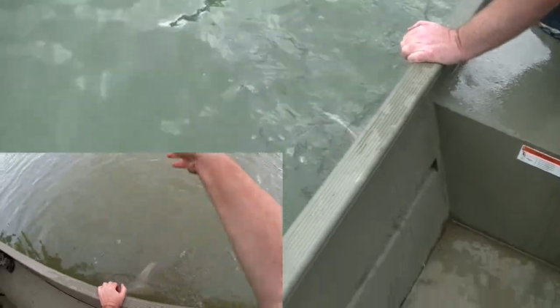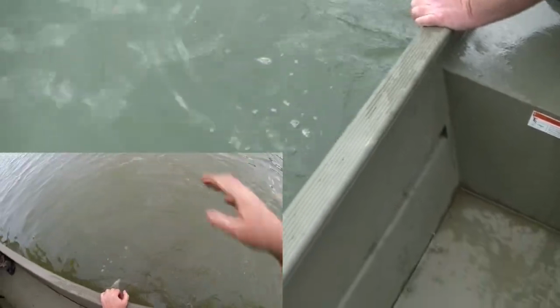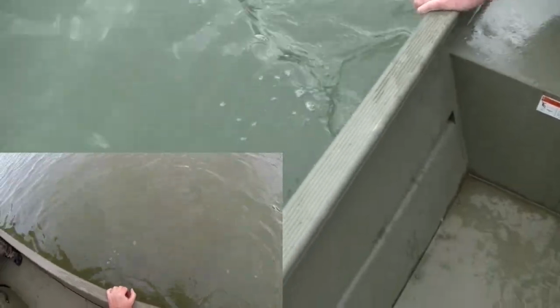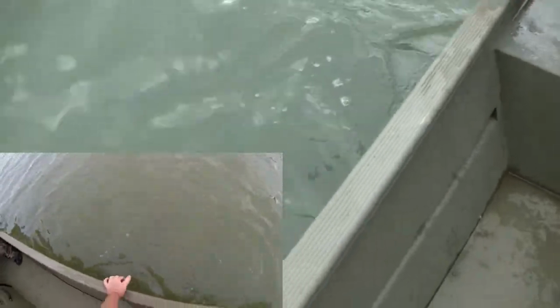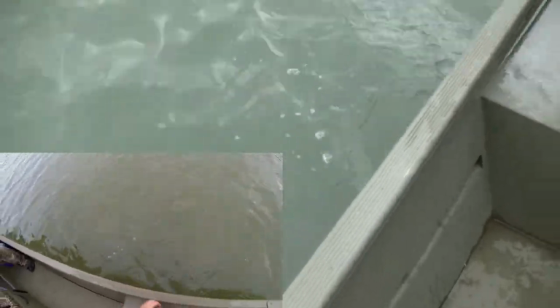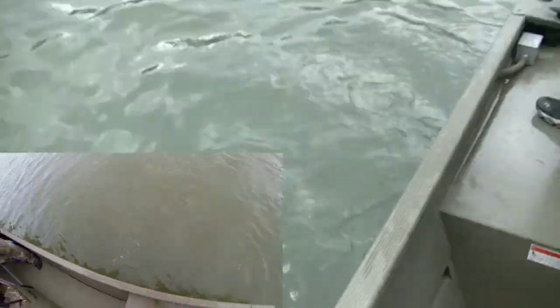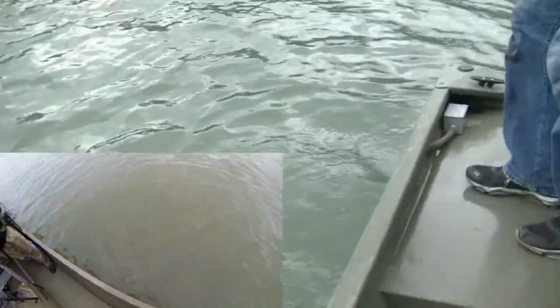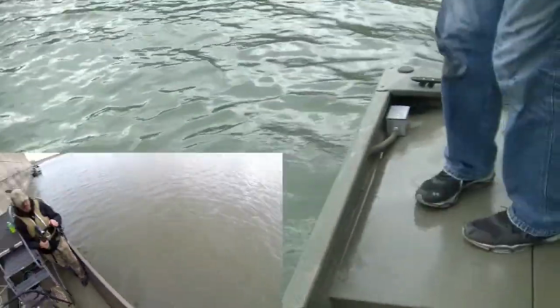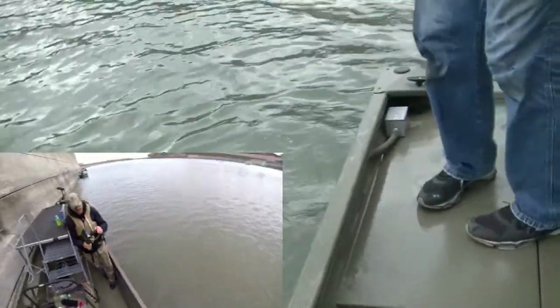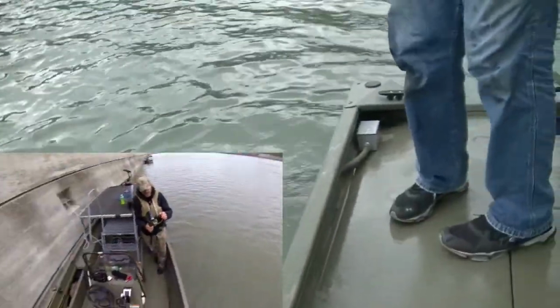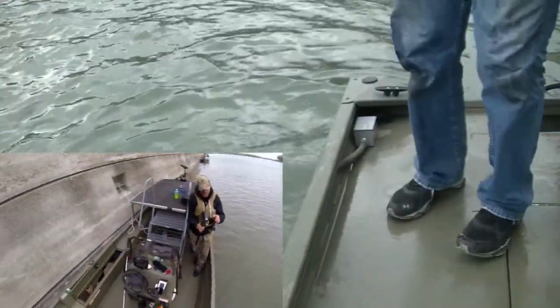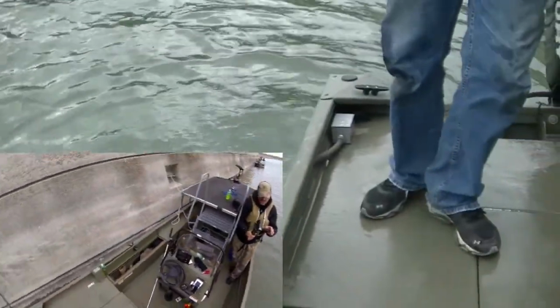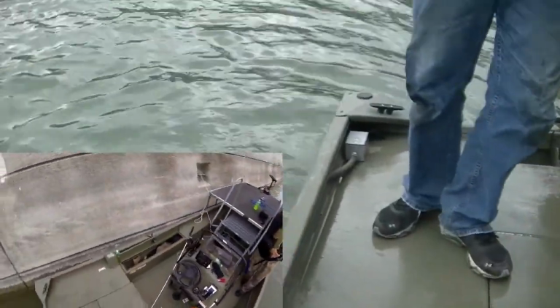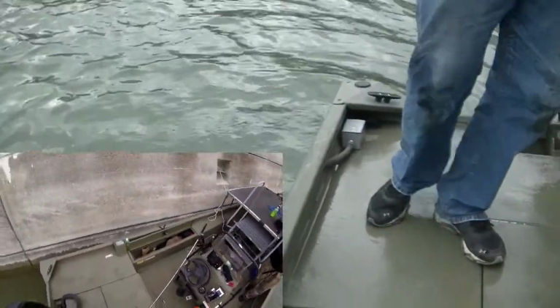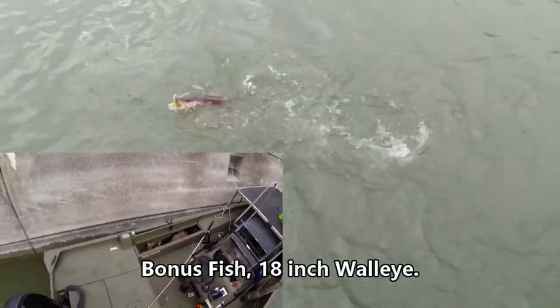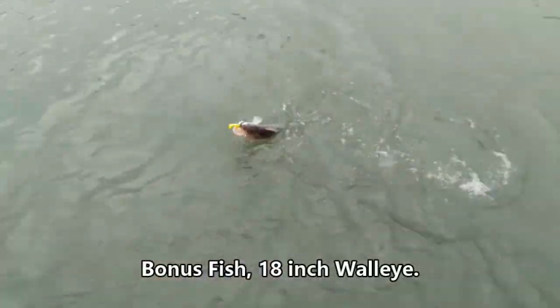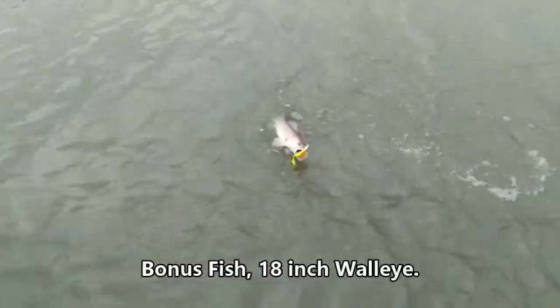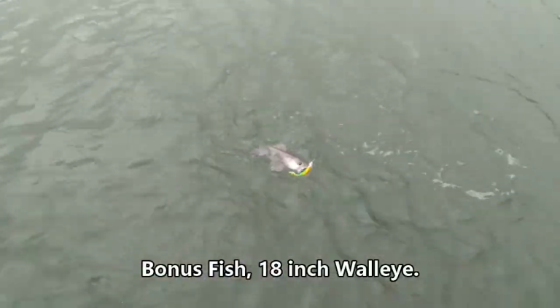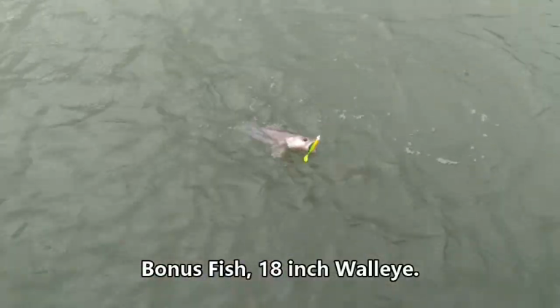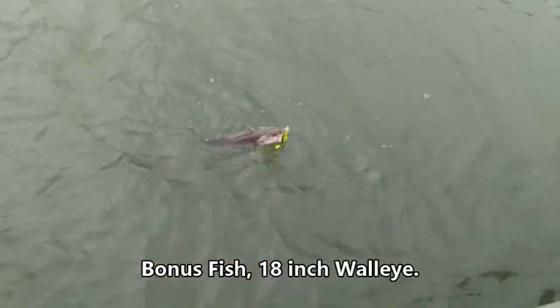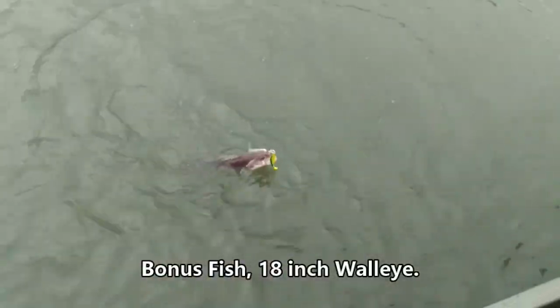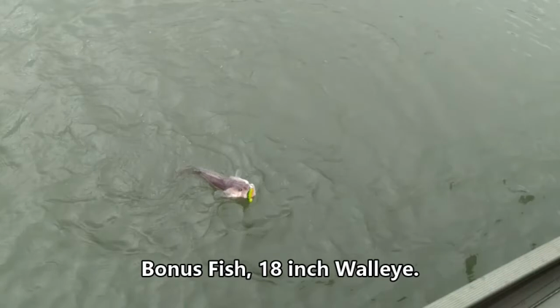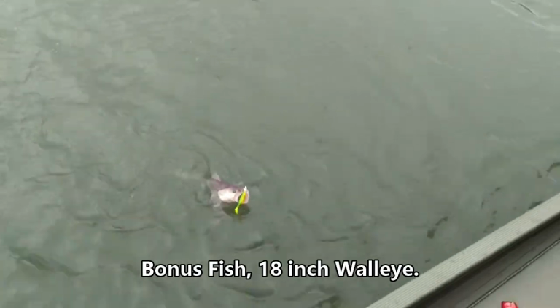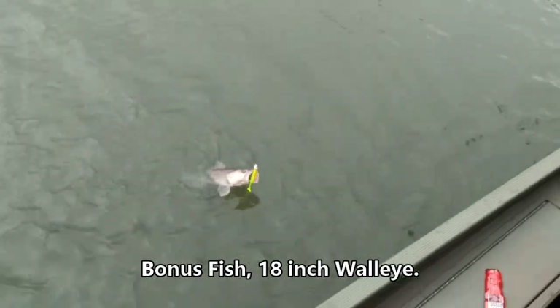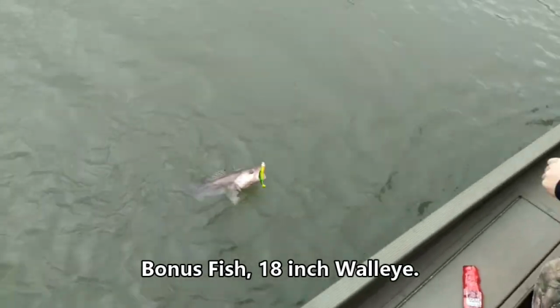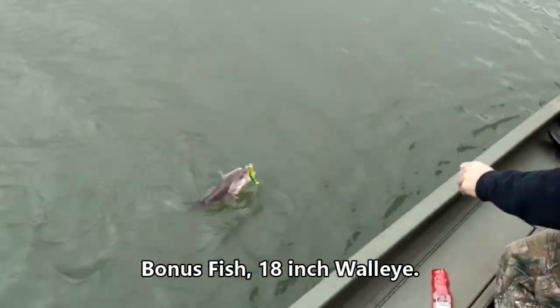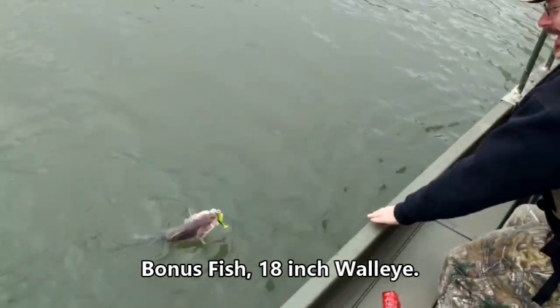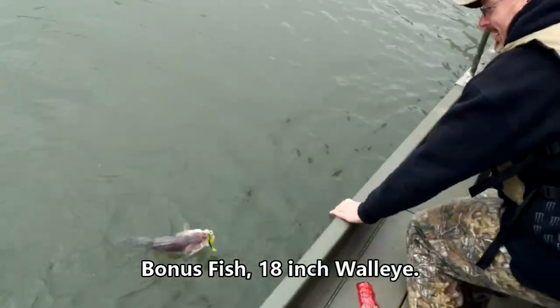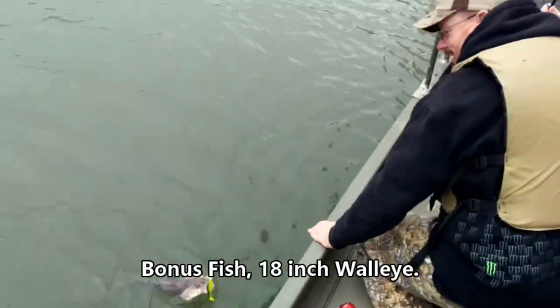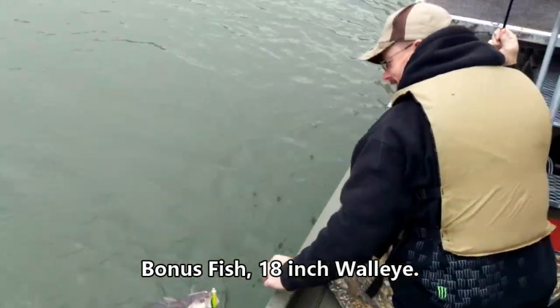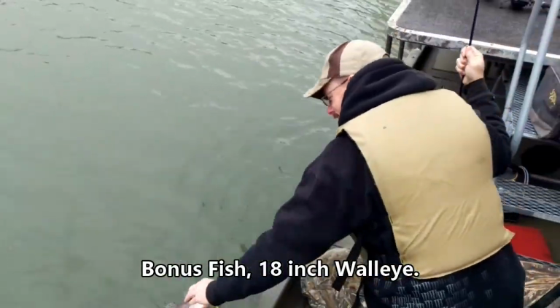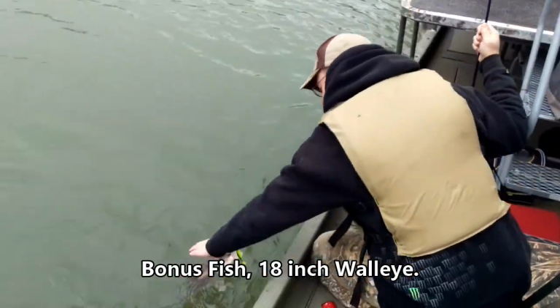There he goes, there he goes — till next year. 3D Outdoors.